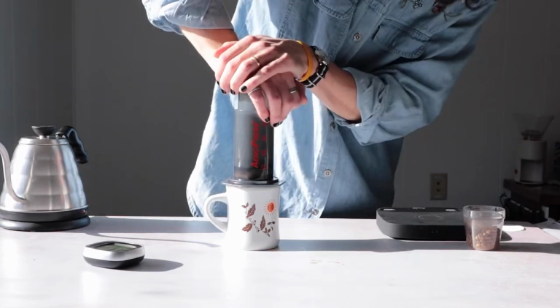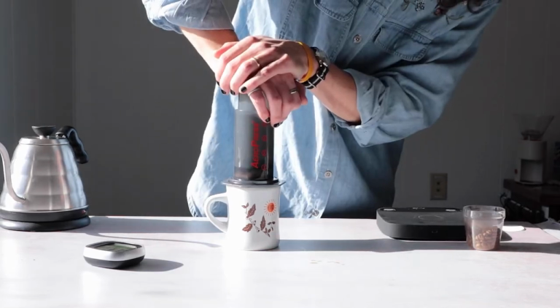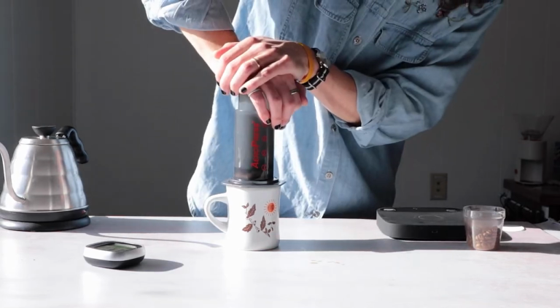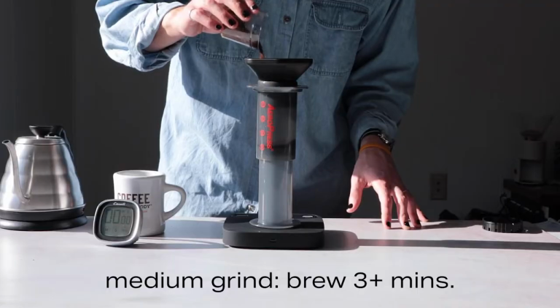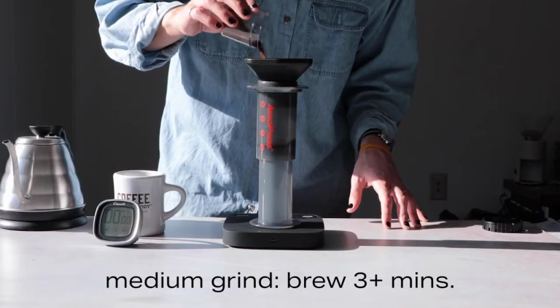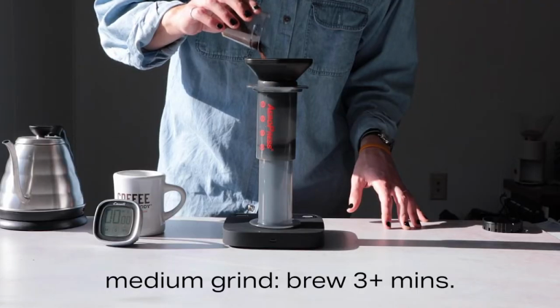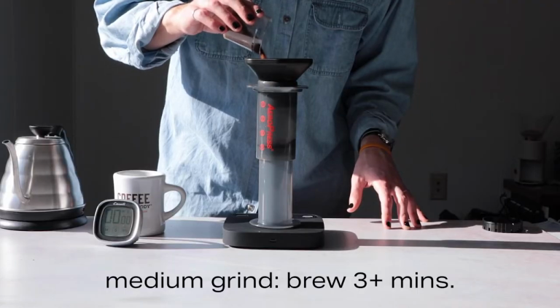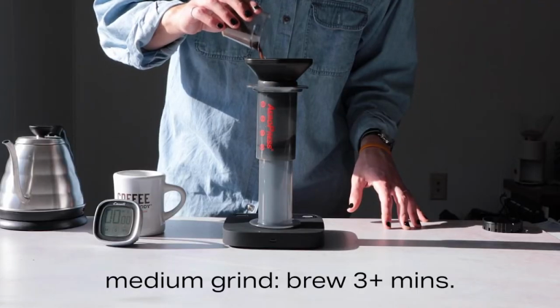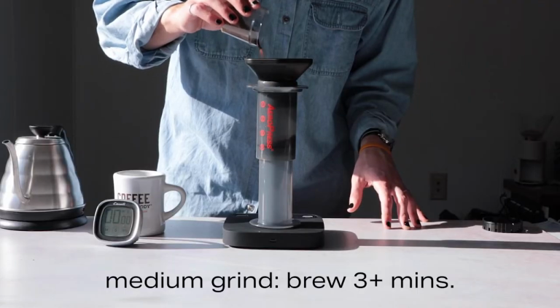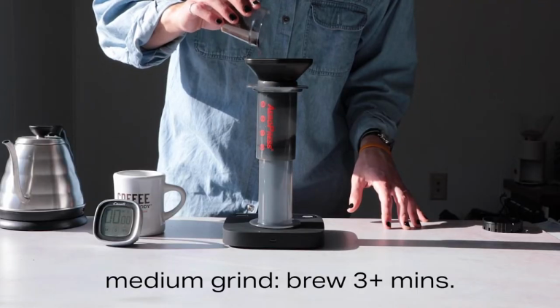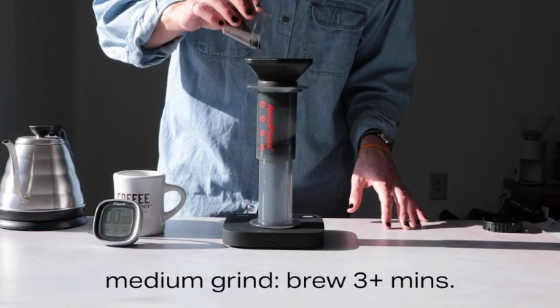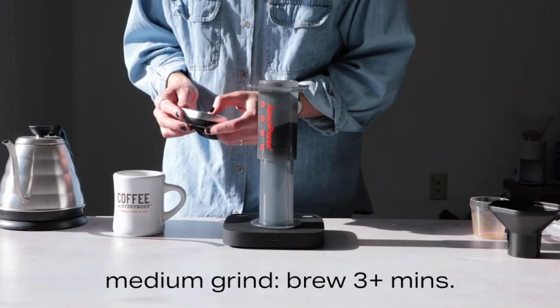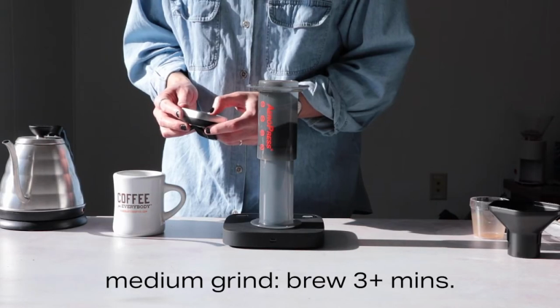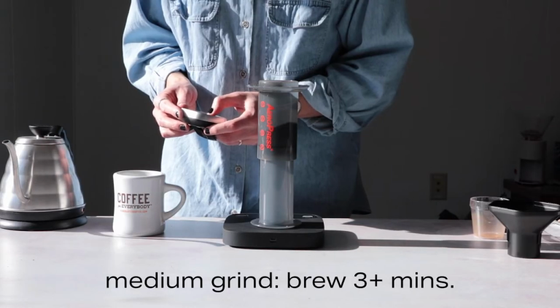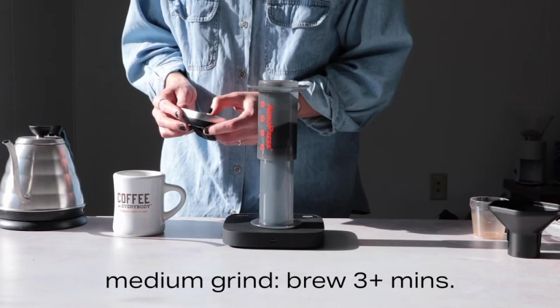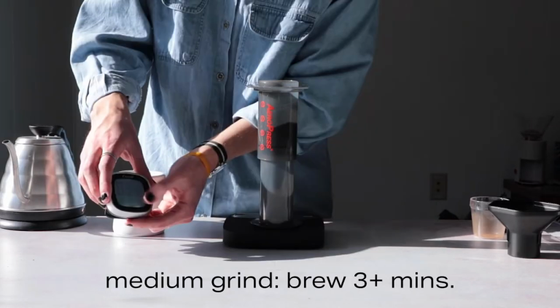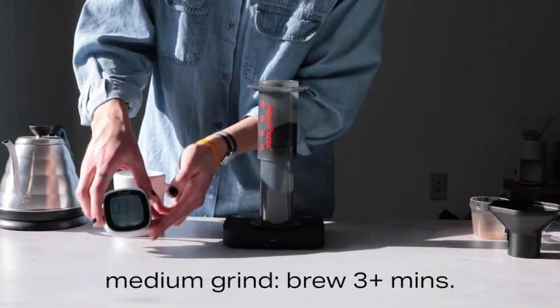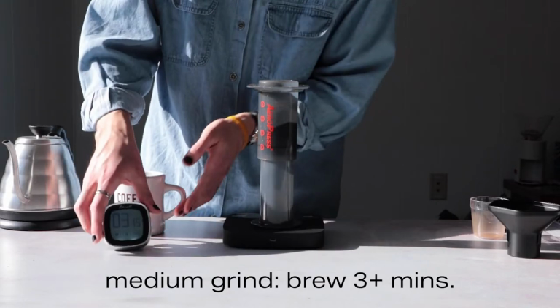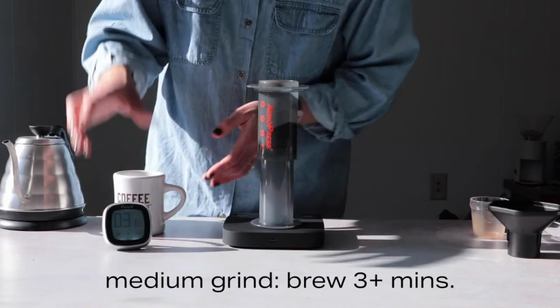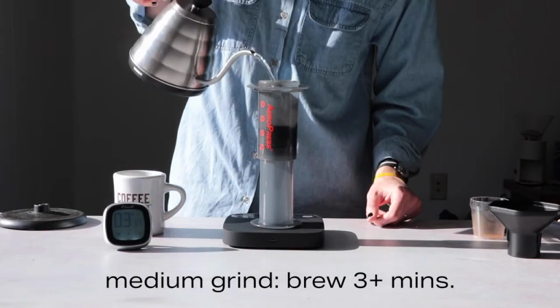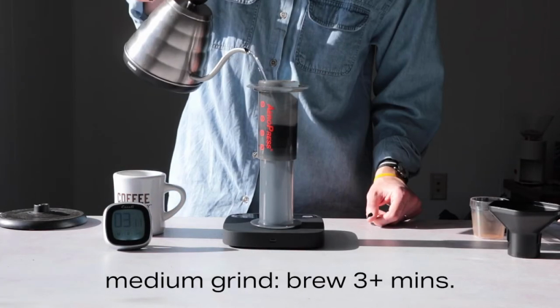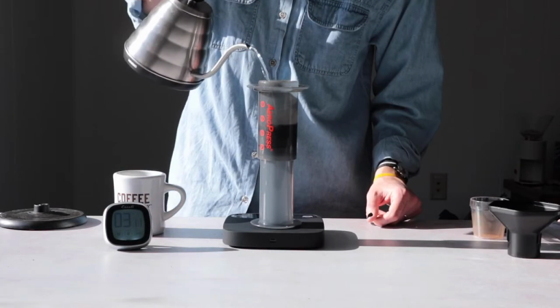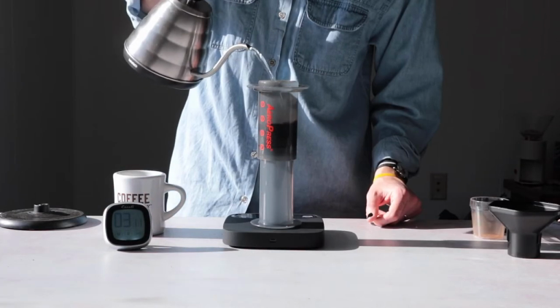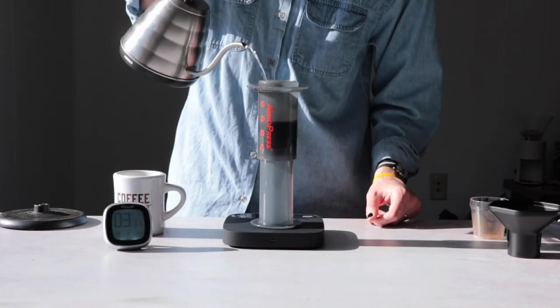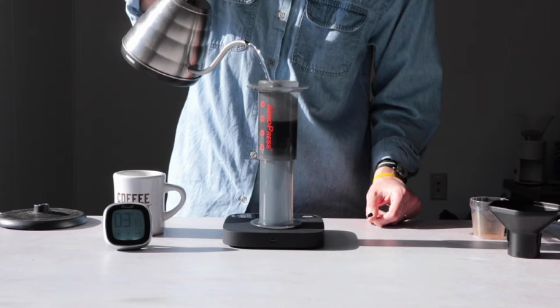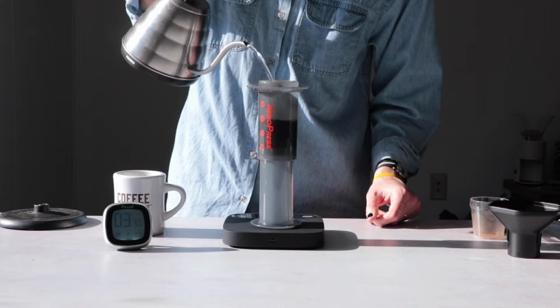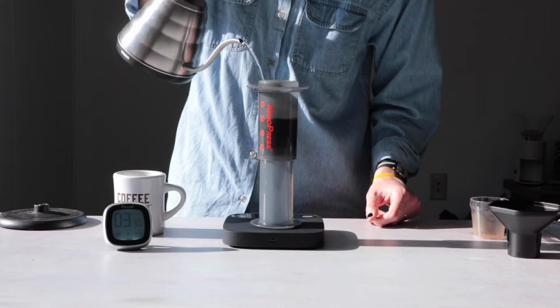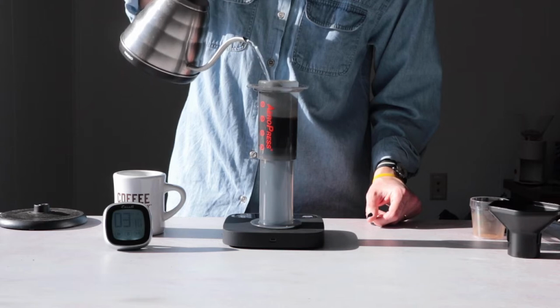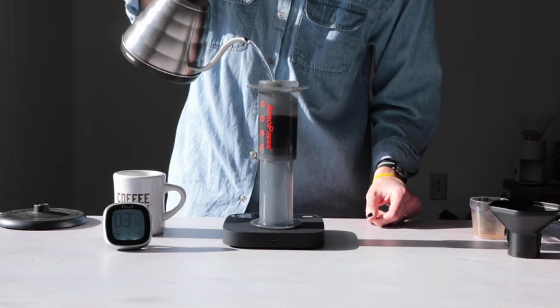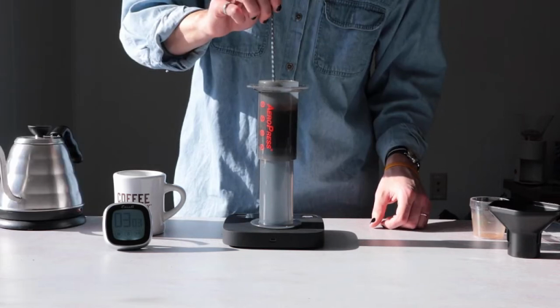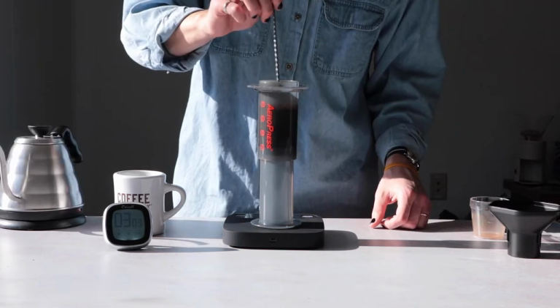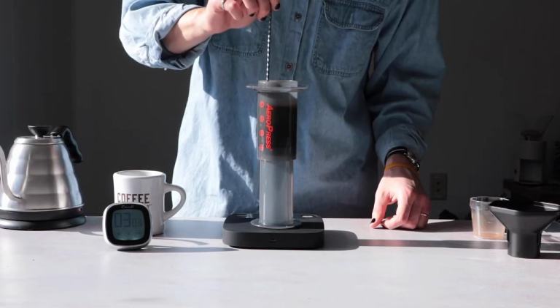Finally, medium ground coffee brews for about three and a half minutes, but all these recipes will yield the AeroPress taste you know and love.